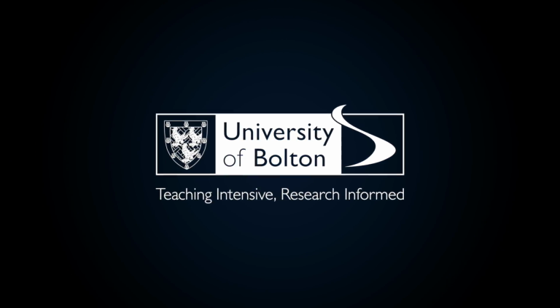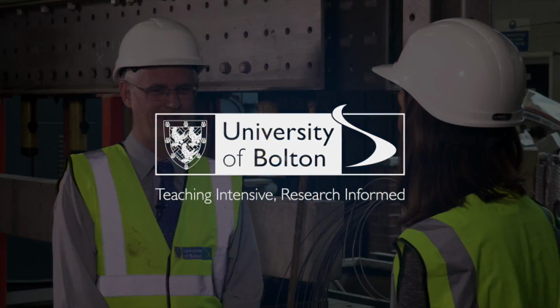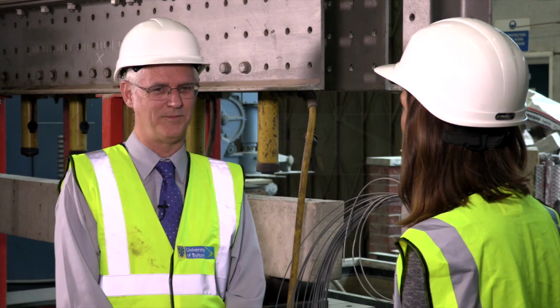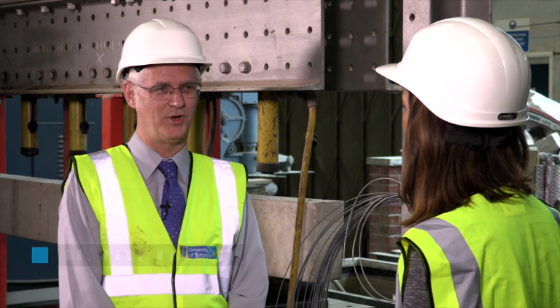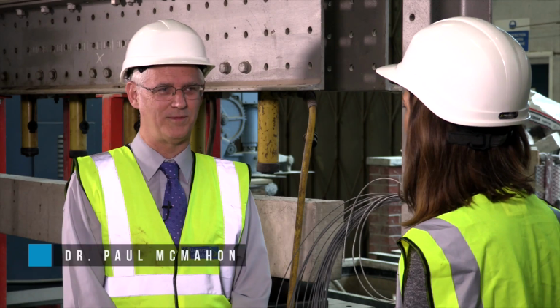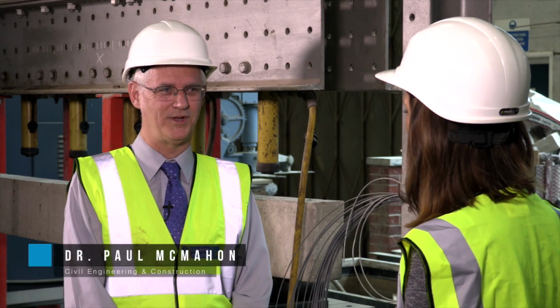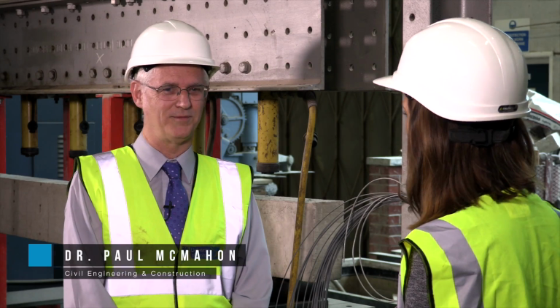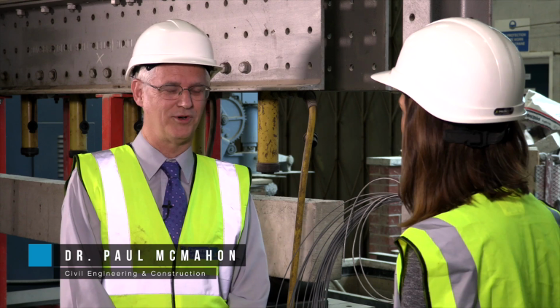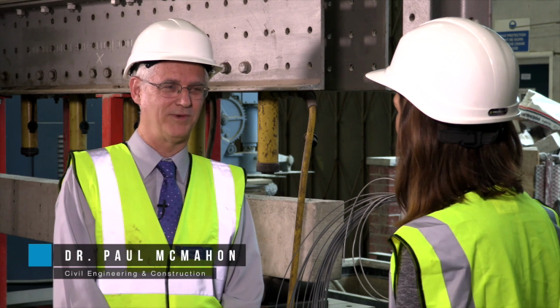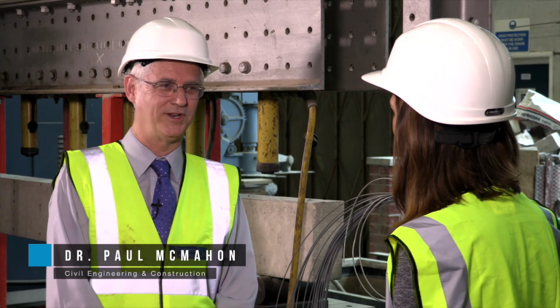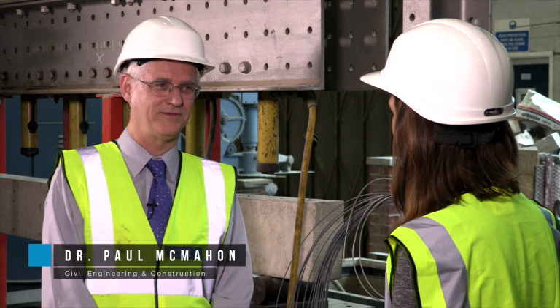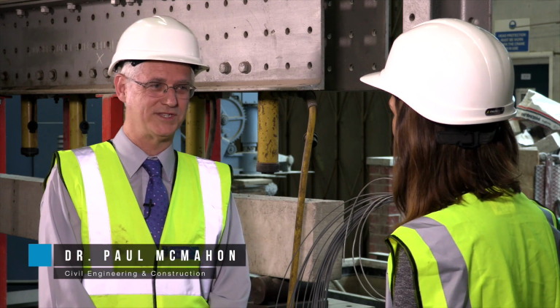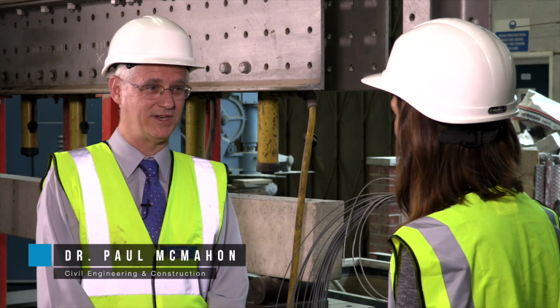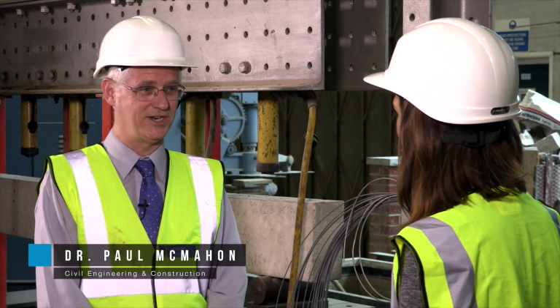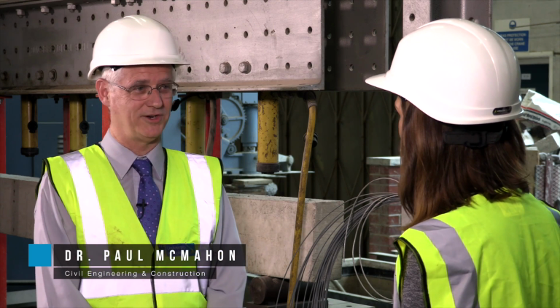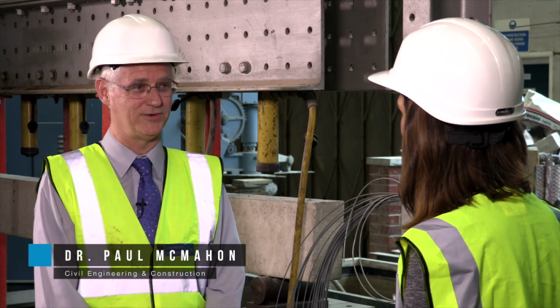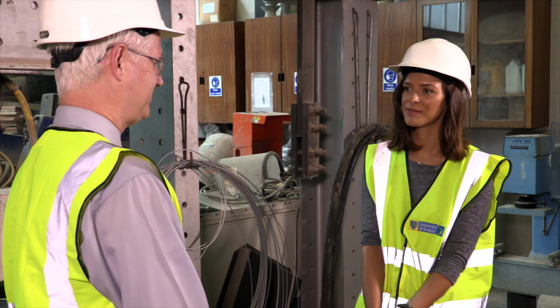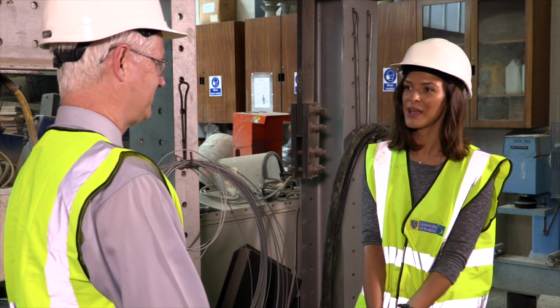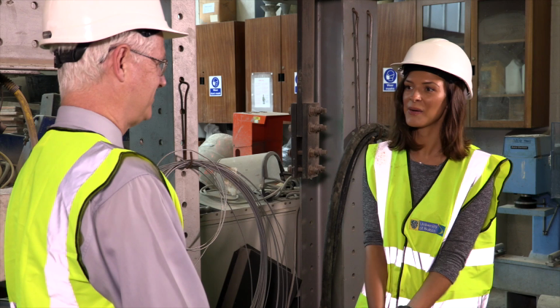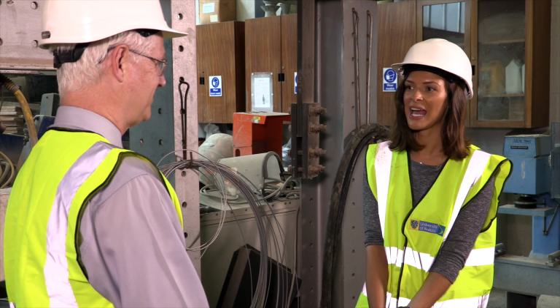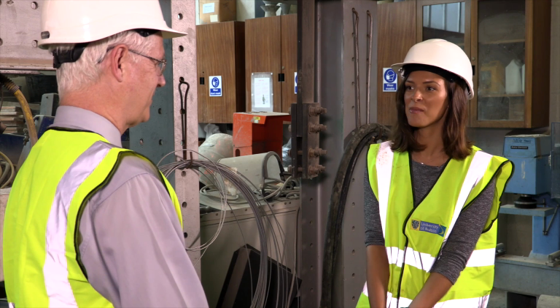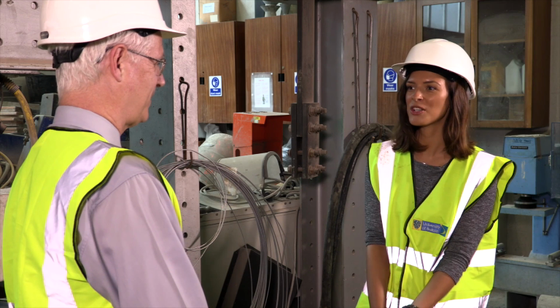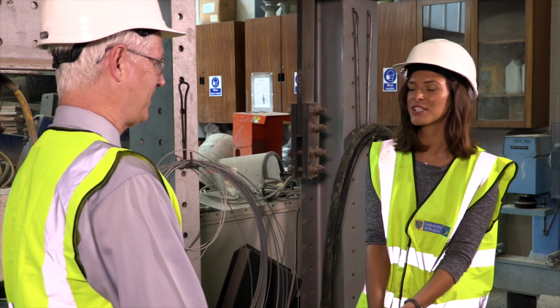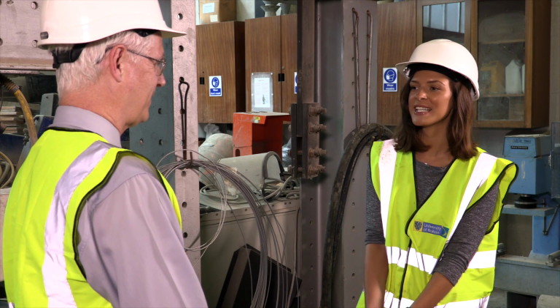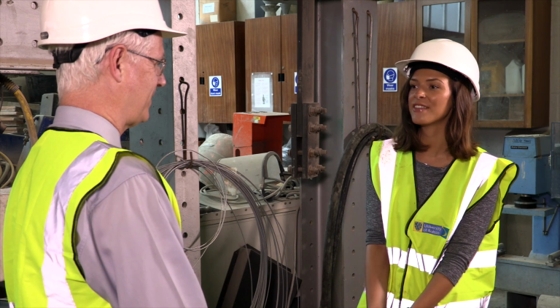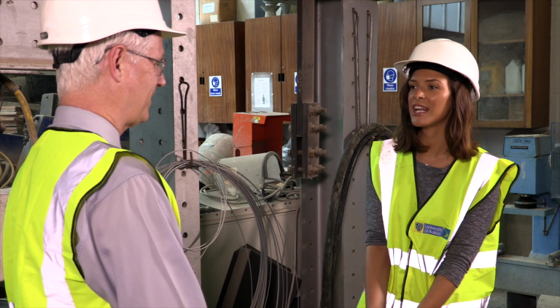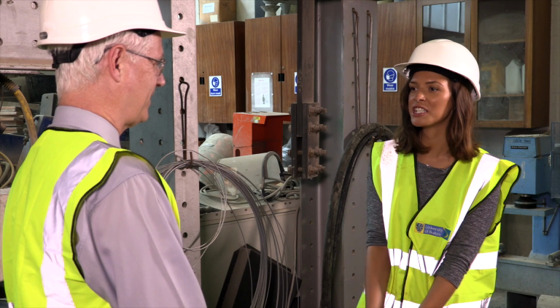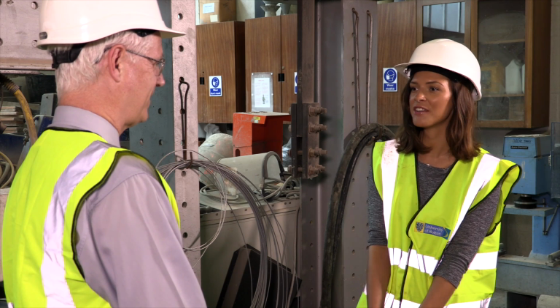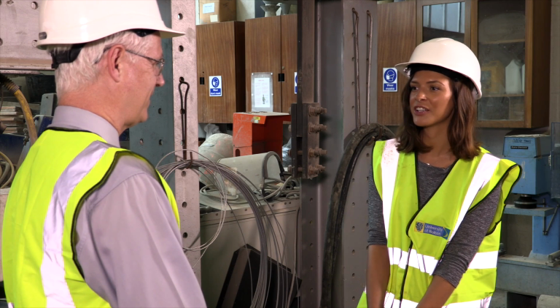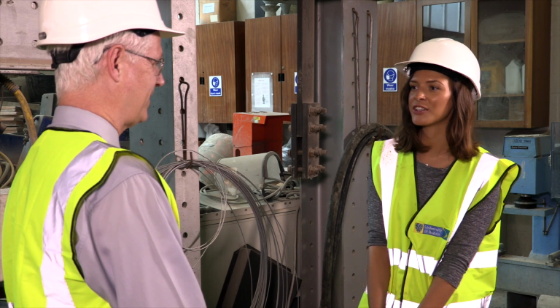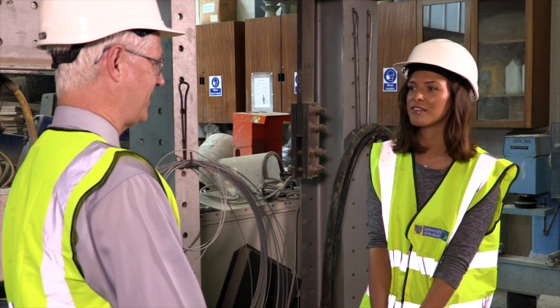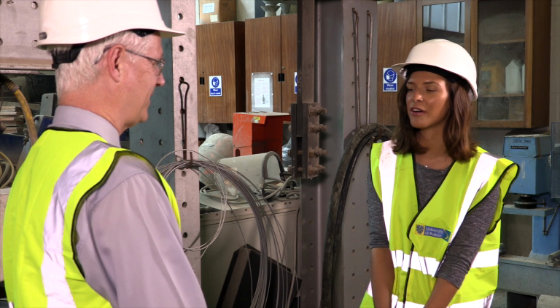I'm Paul MacMahon, programme leader for the civil engineering course. And what does the civil engineering course involve?